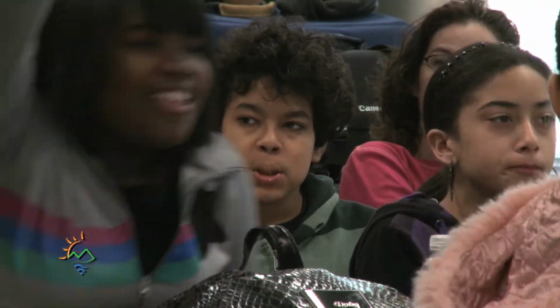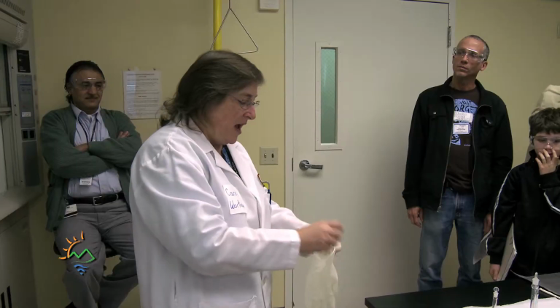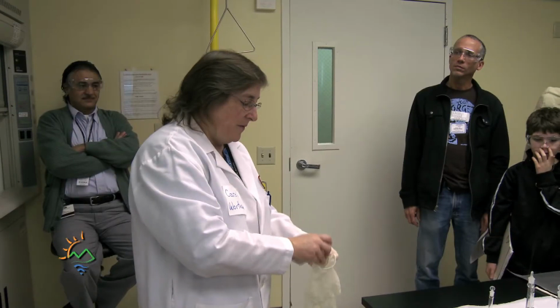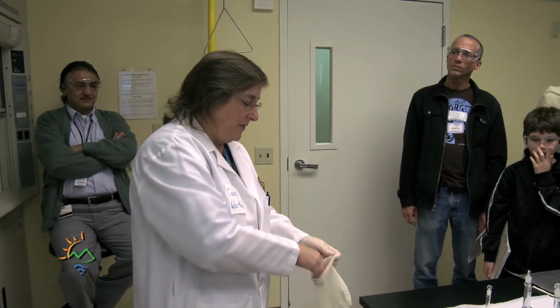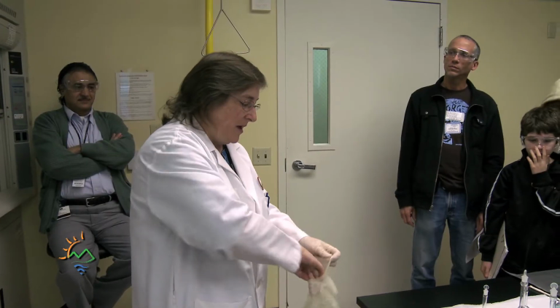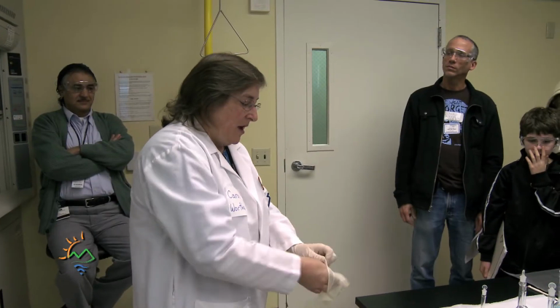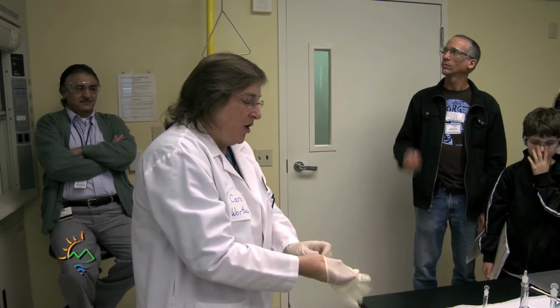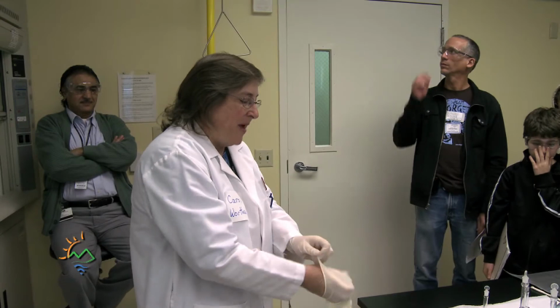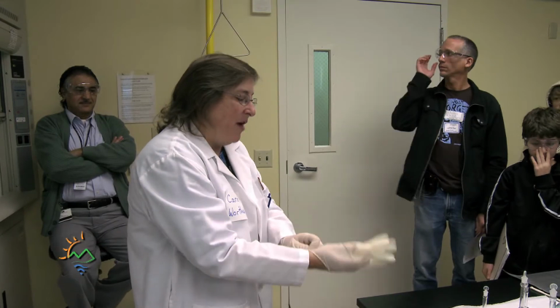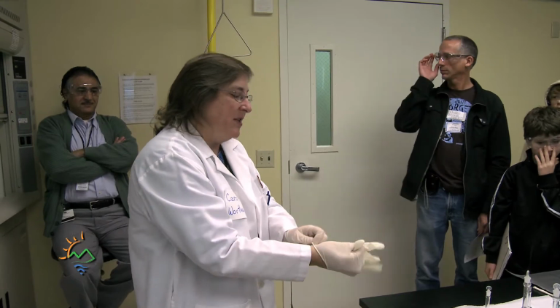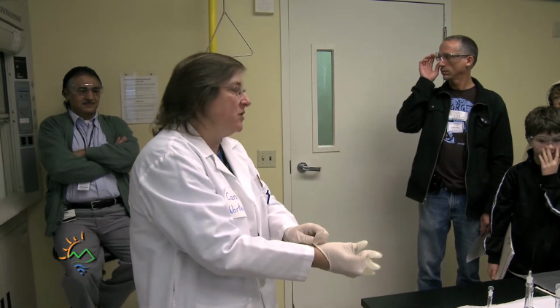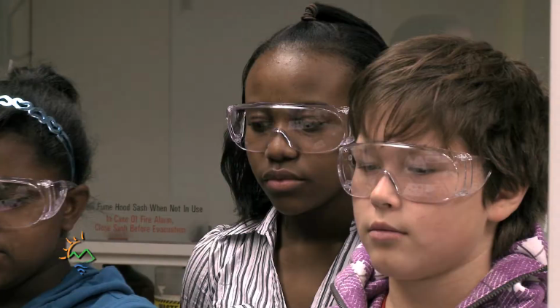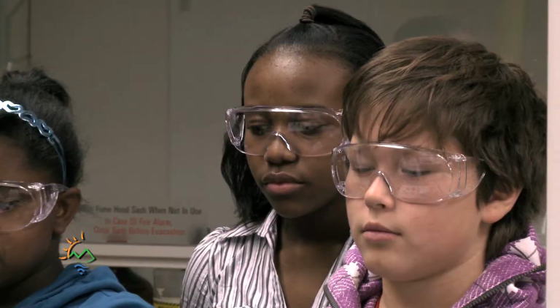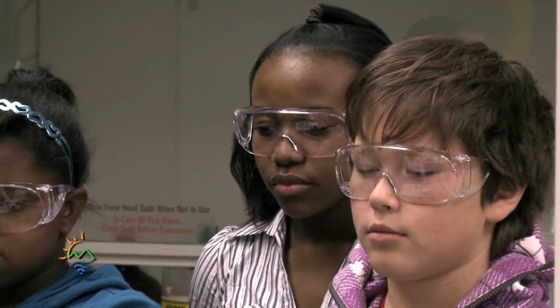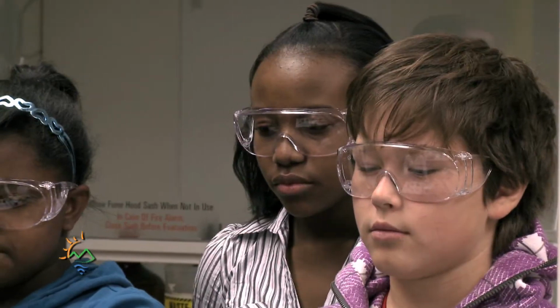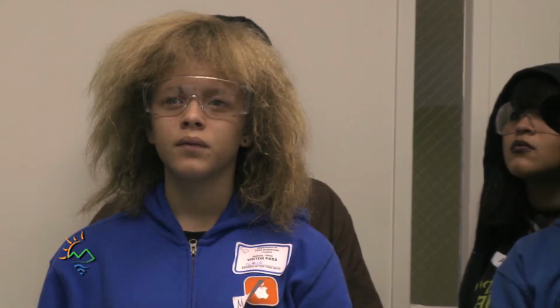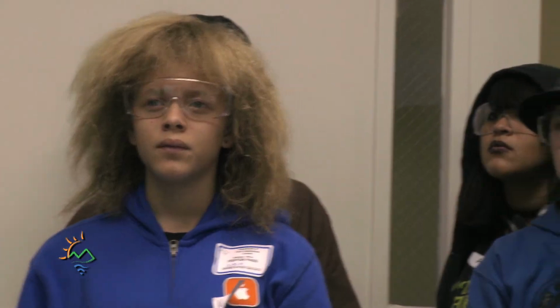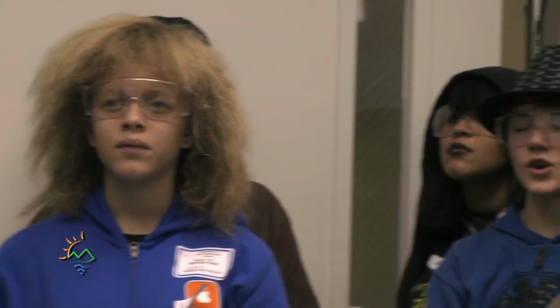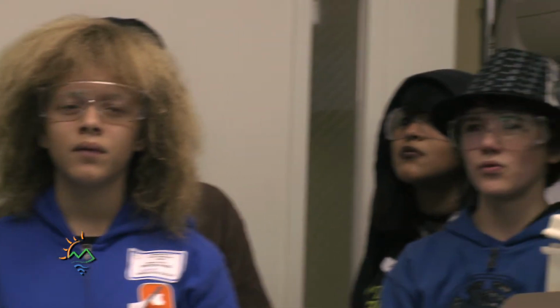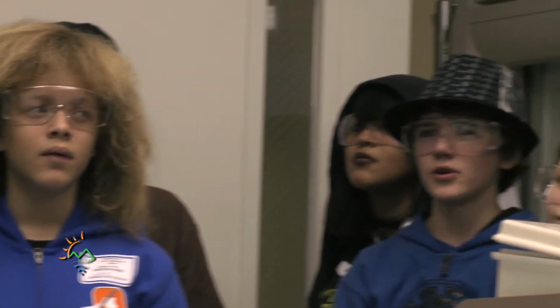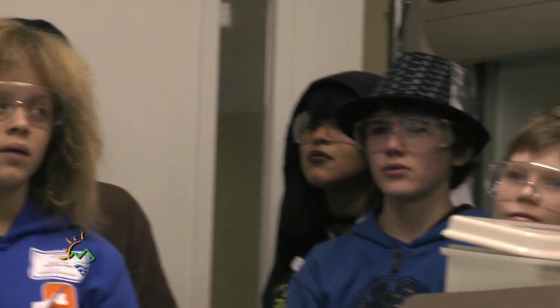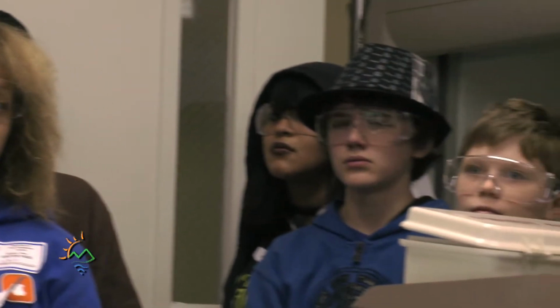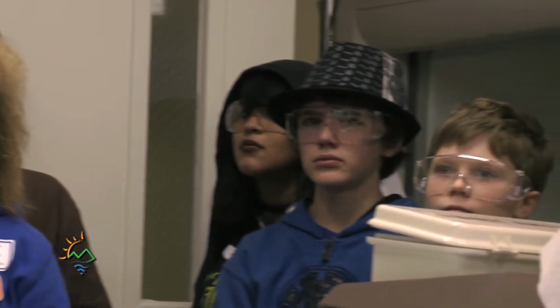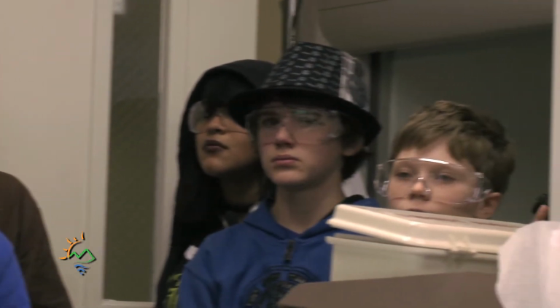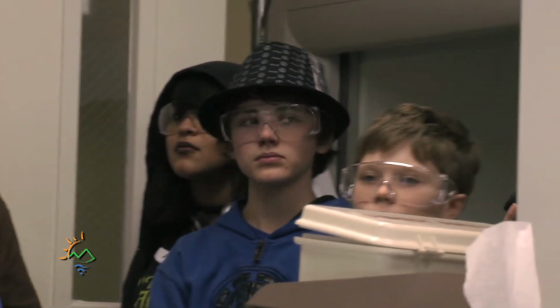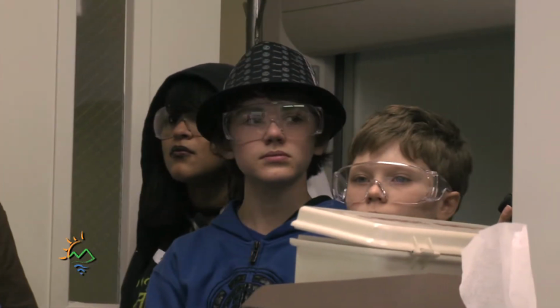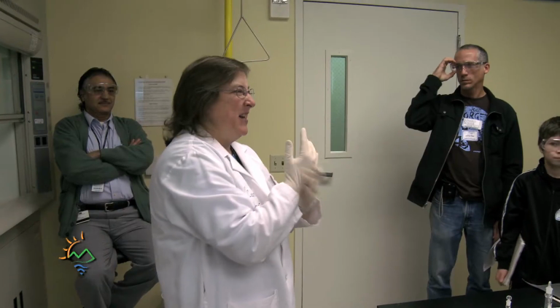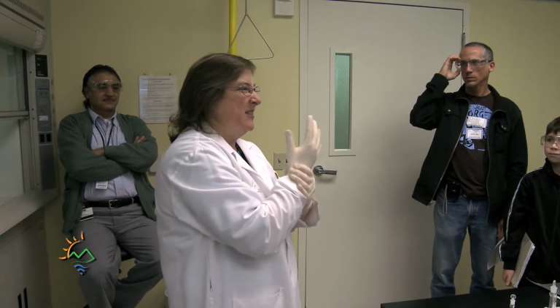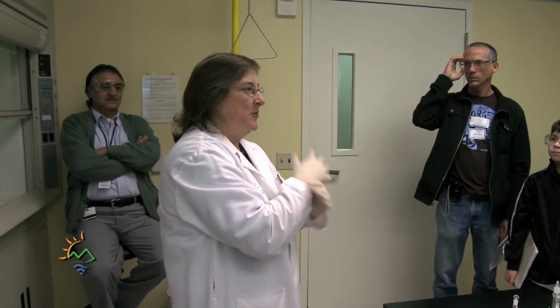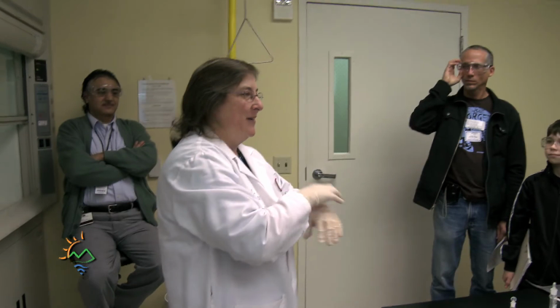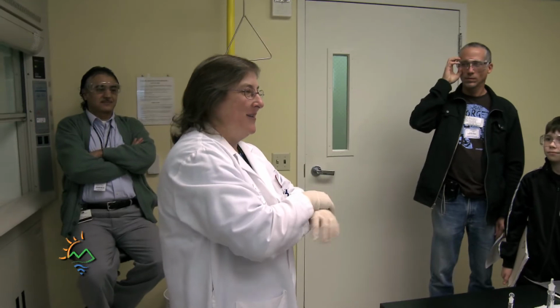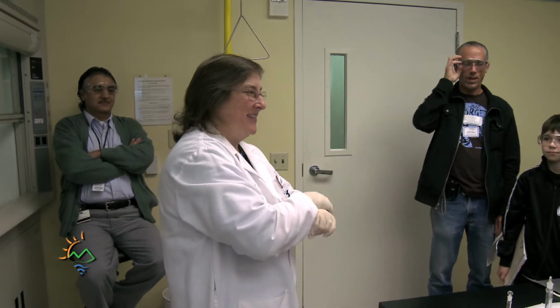You heard about how upstairs we don't destroy anything using XRF? Down here we get to destroy it all. Yay!